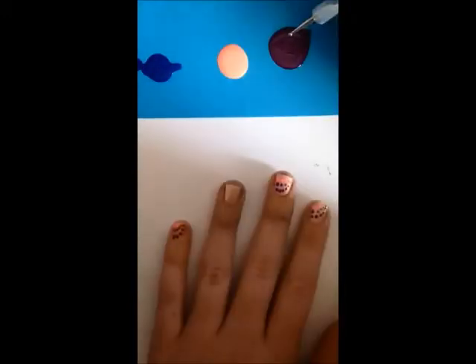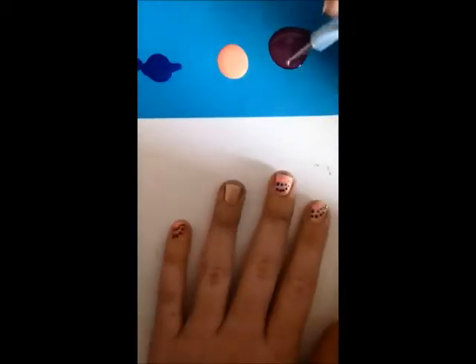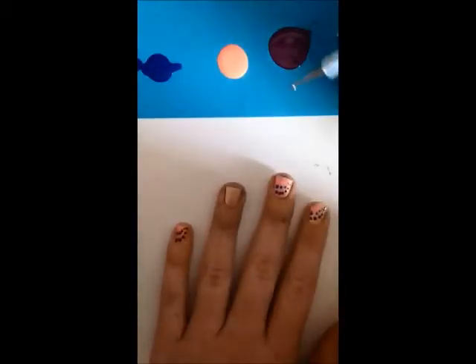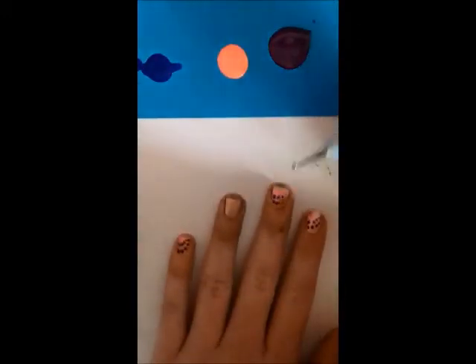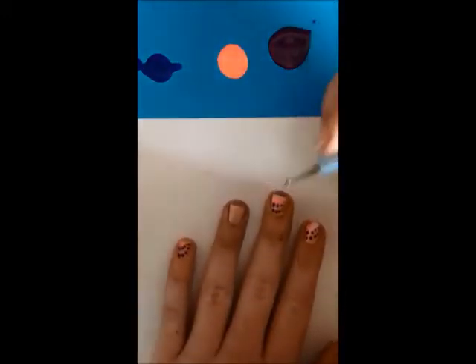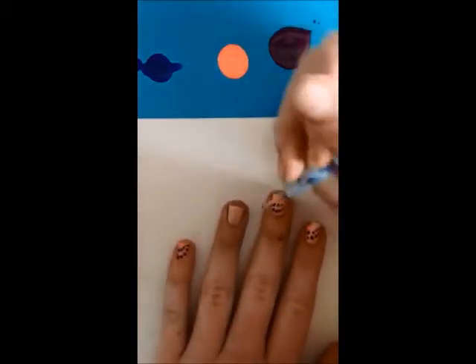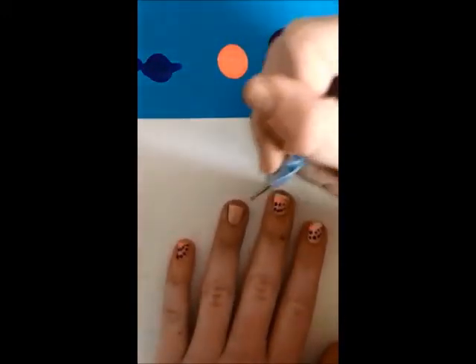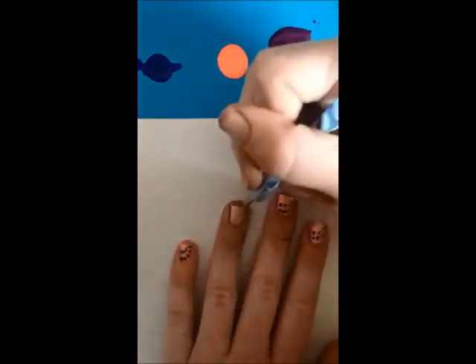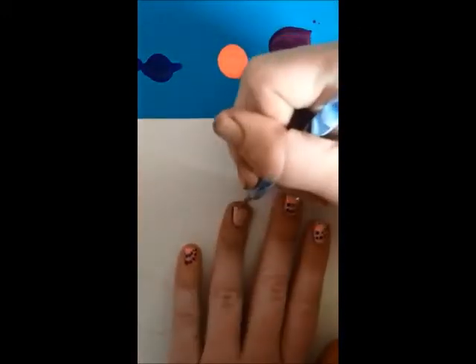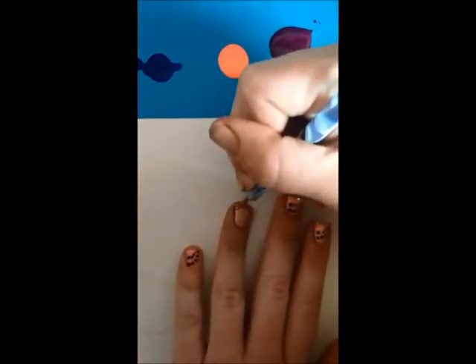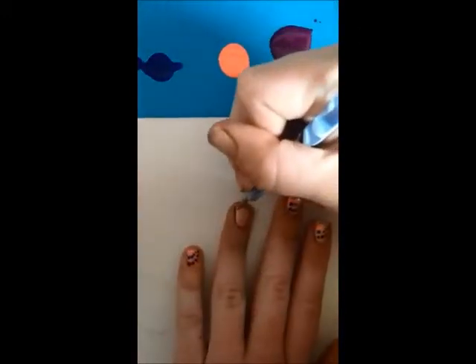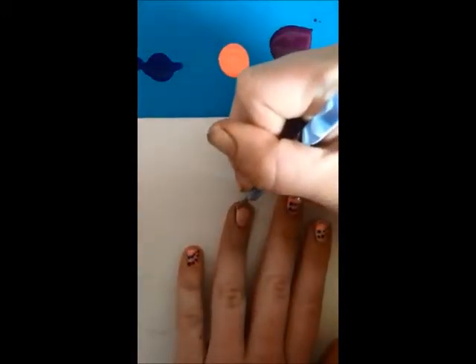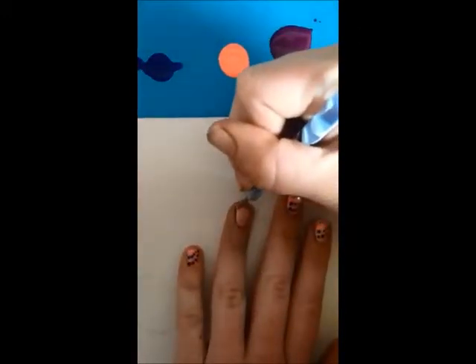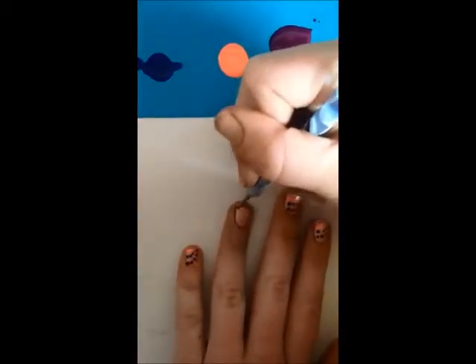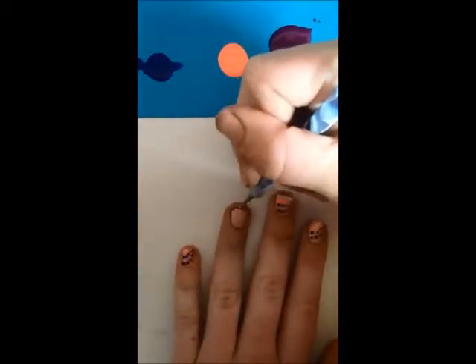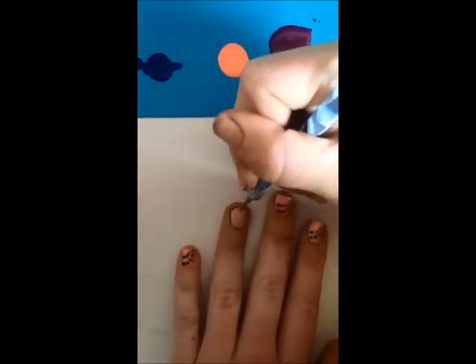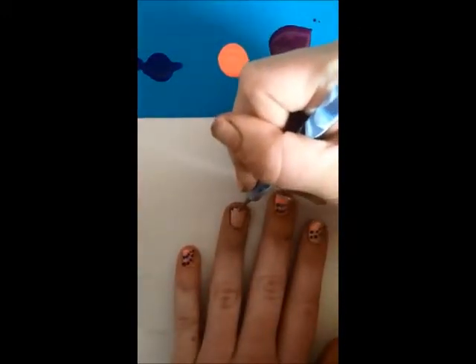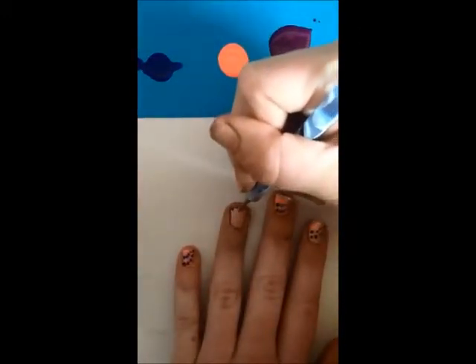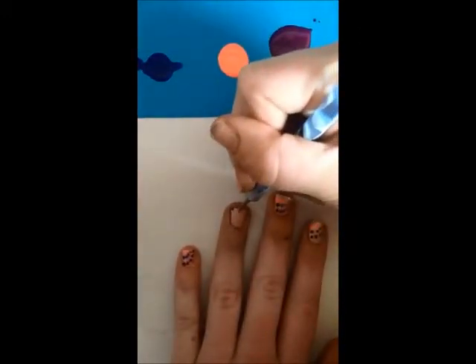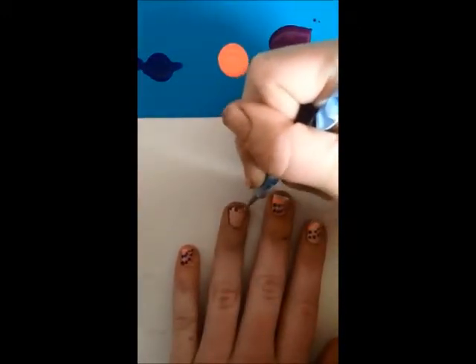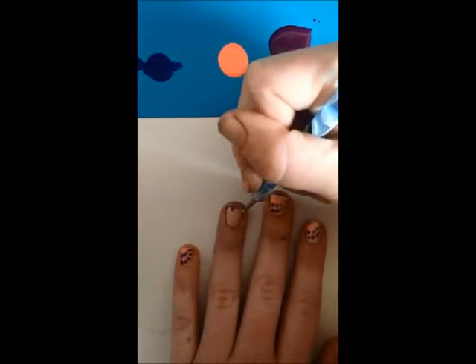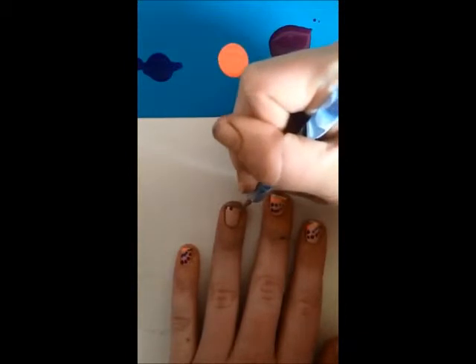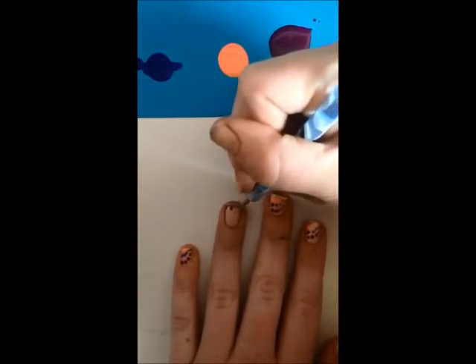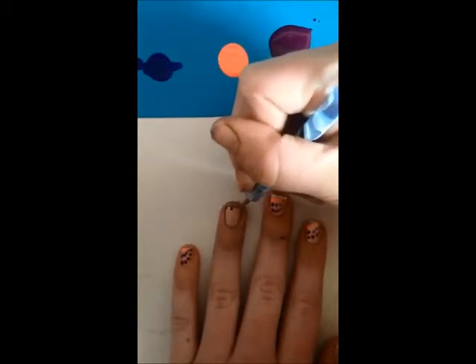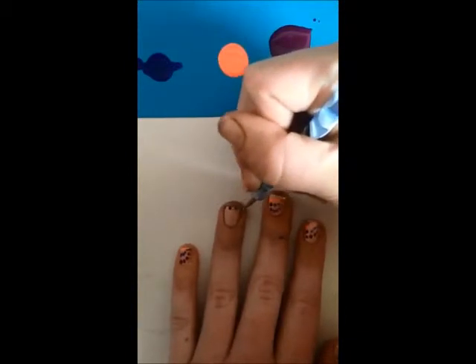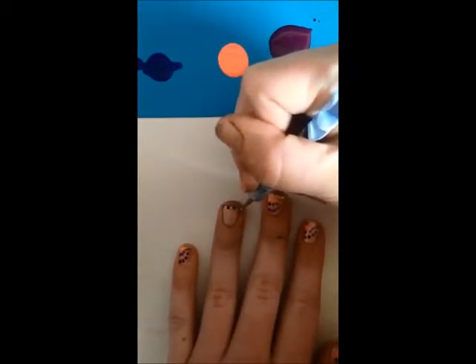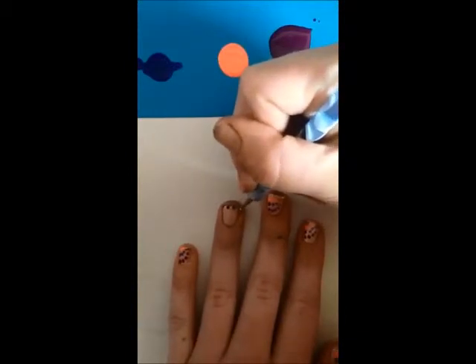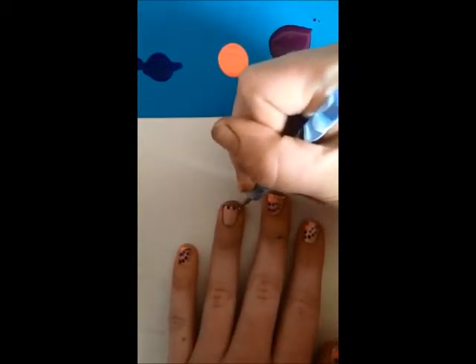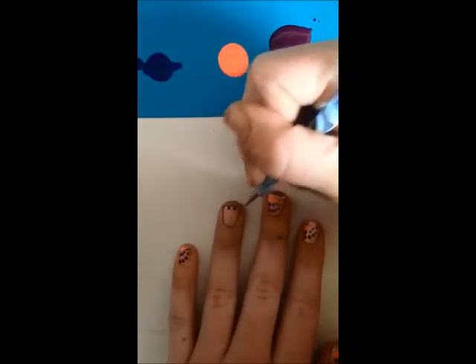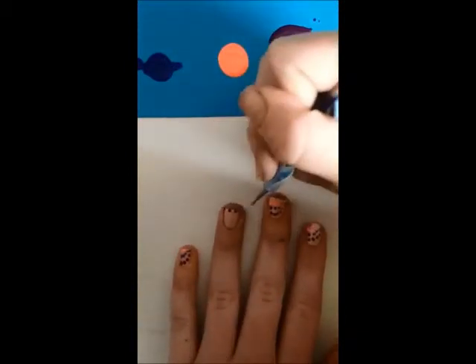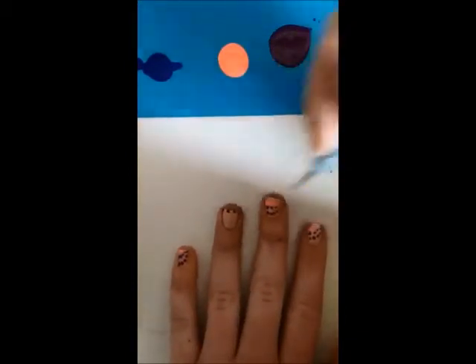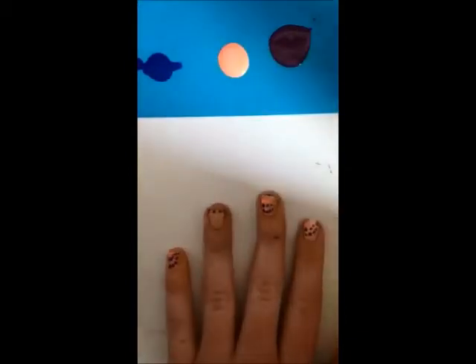And finally, for your ring finger, you're going to take your purple and dot it along the top of your nail.